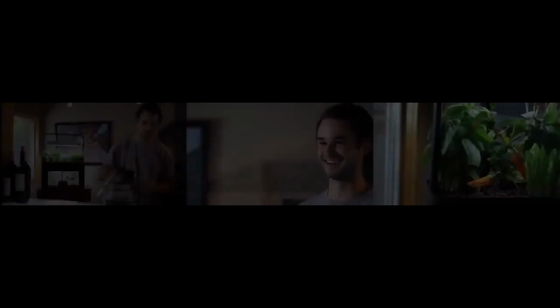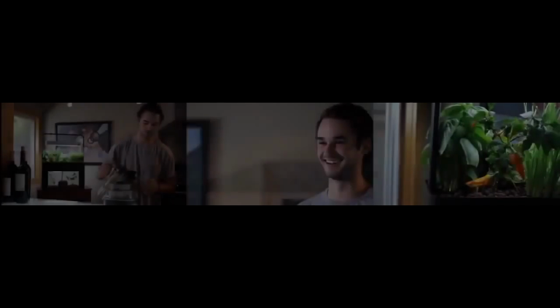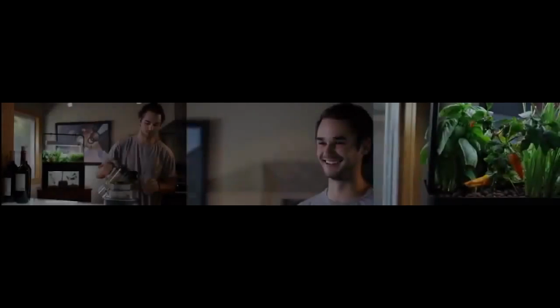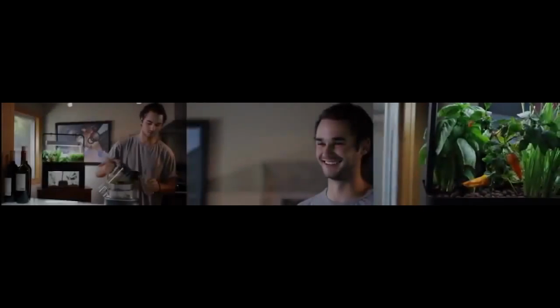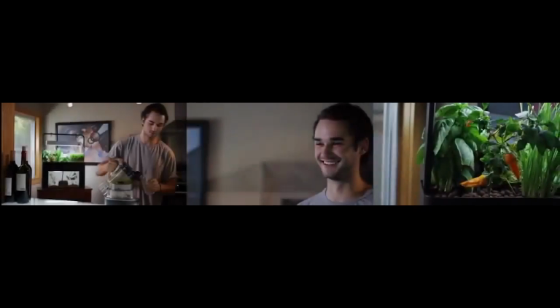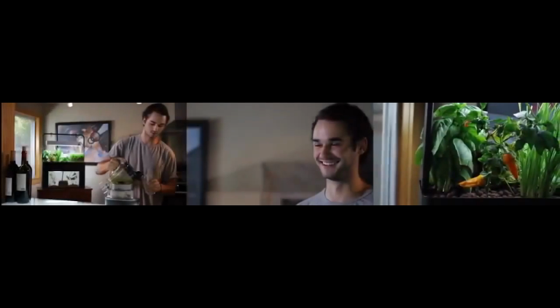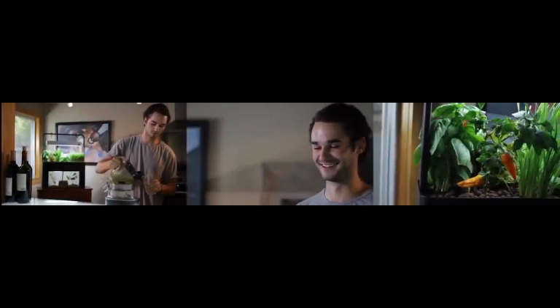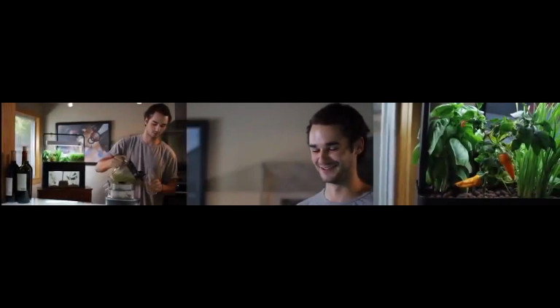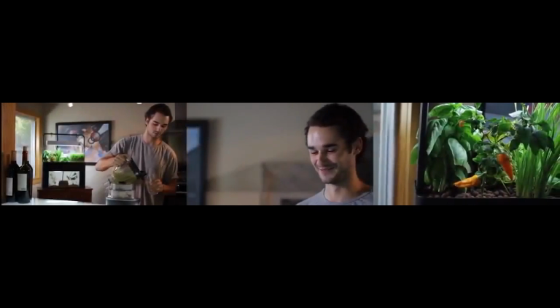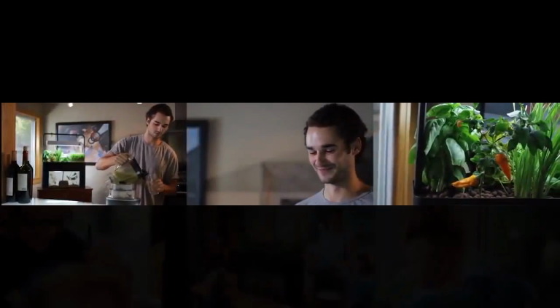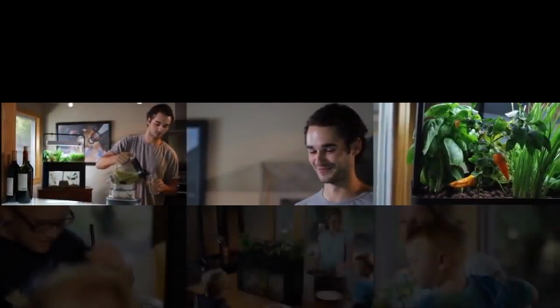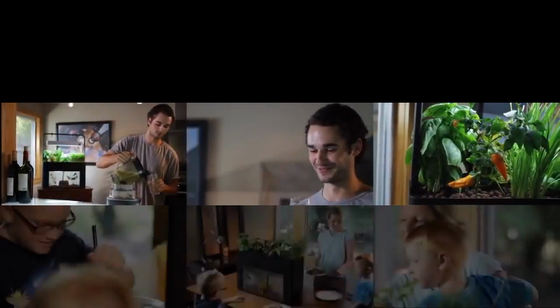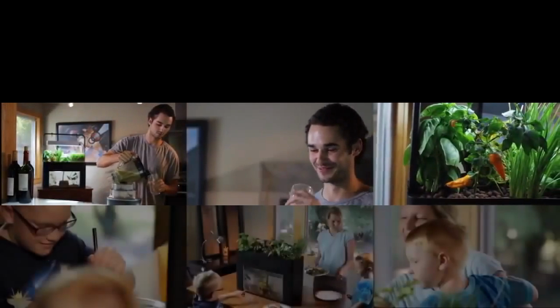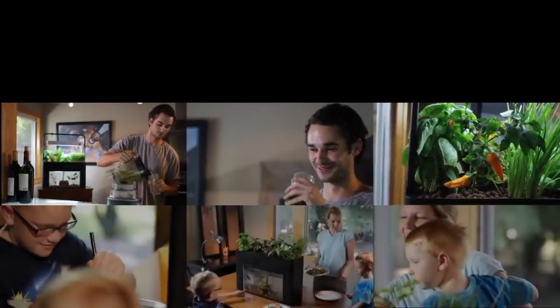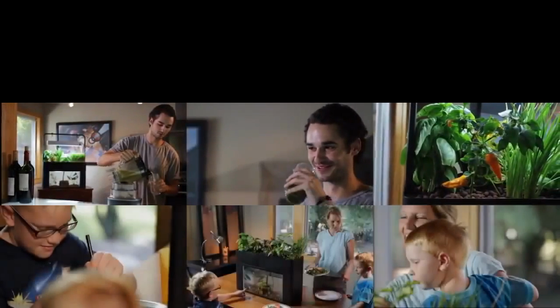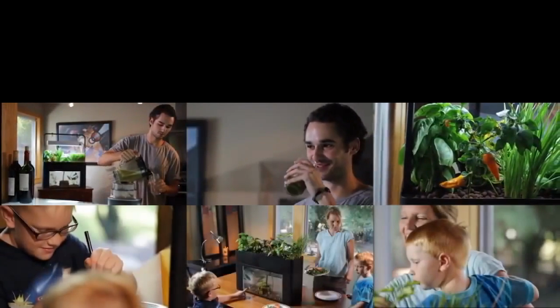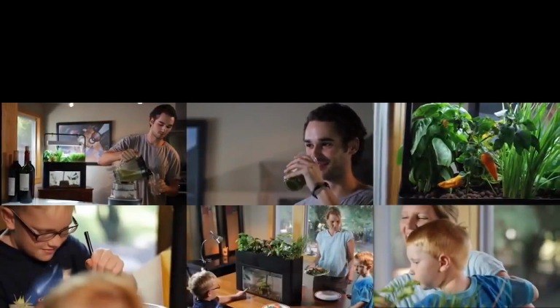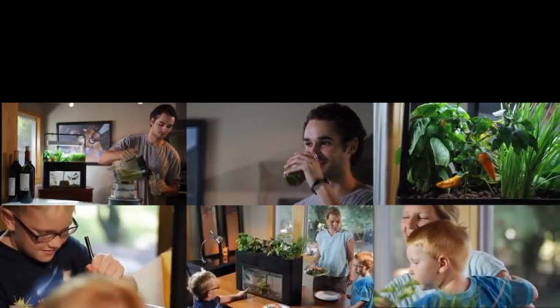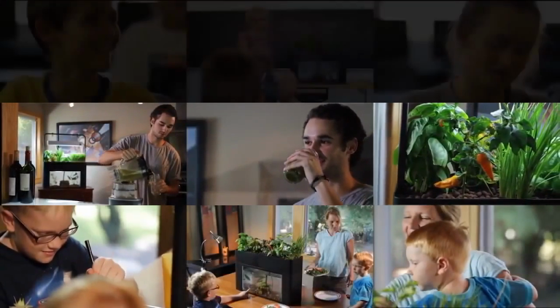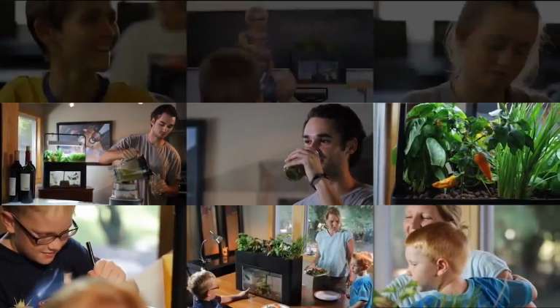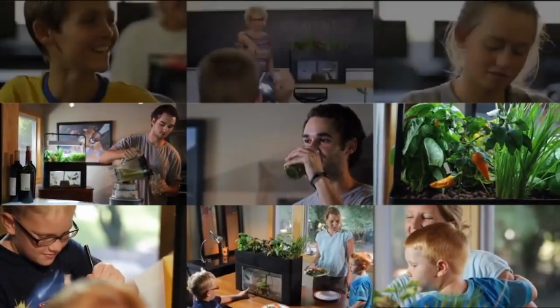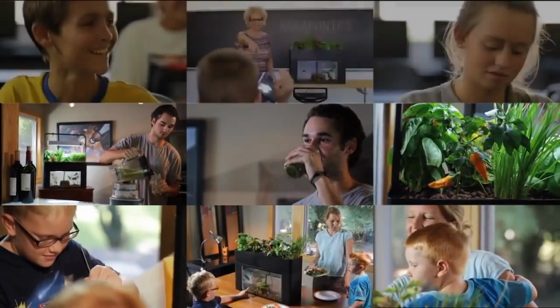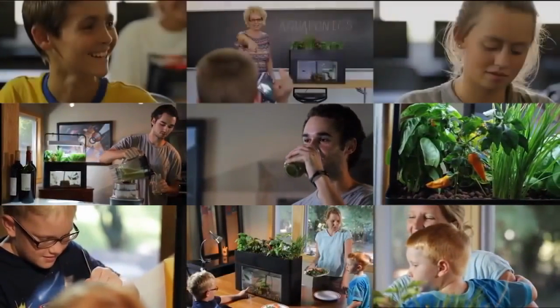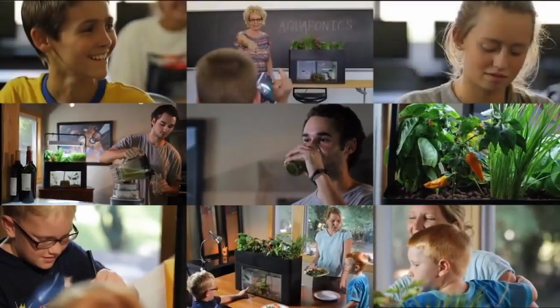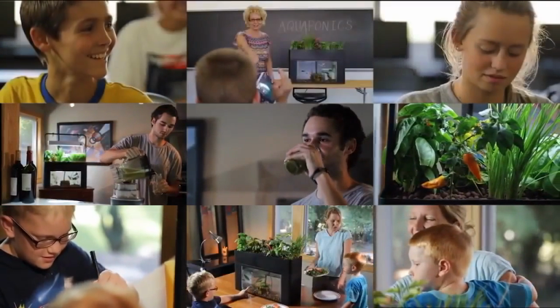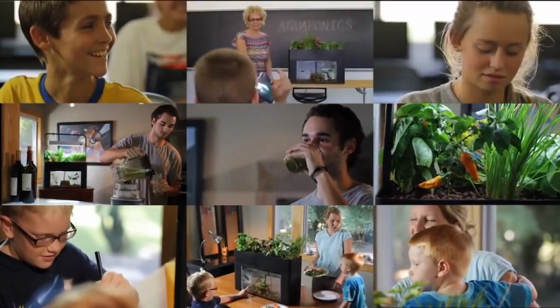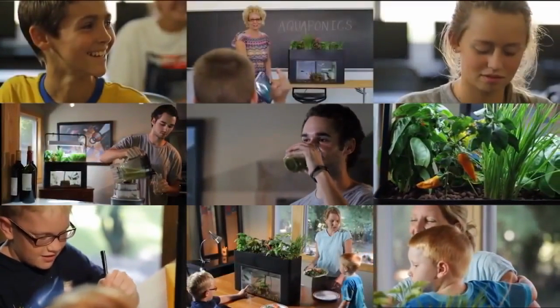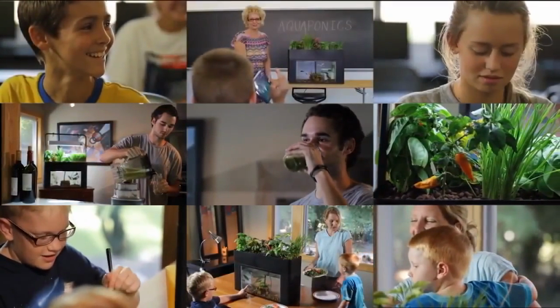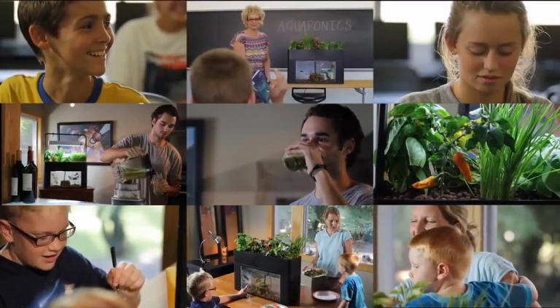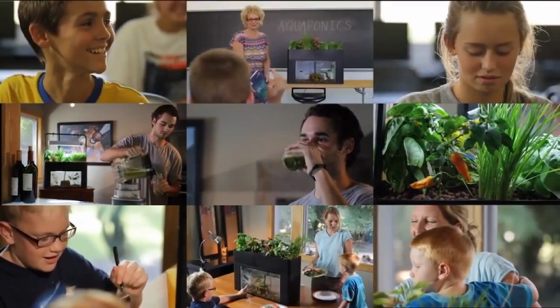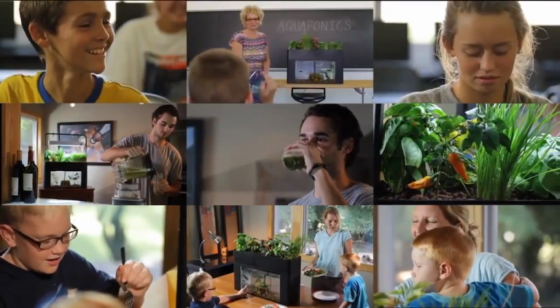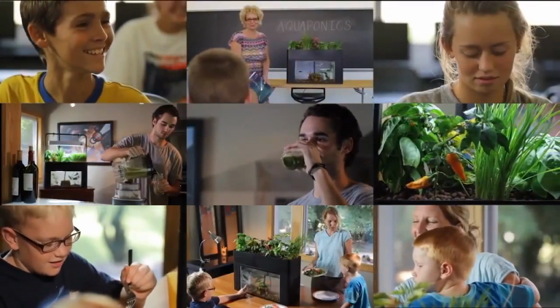Whether it's getting healthier, bonding with family, or learning something new, we want to help you along the way.